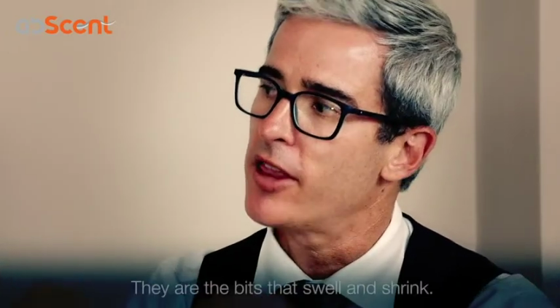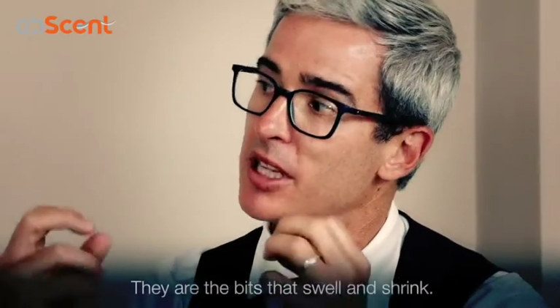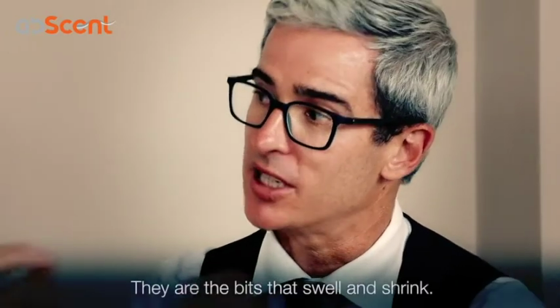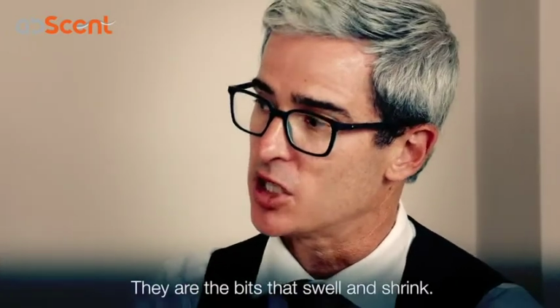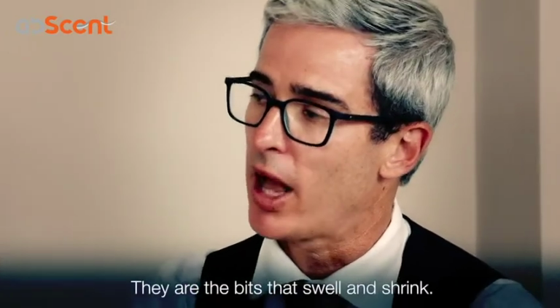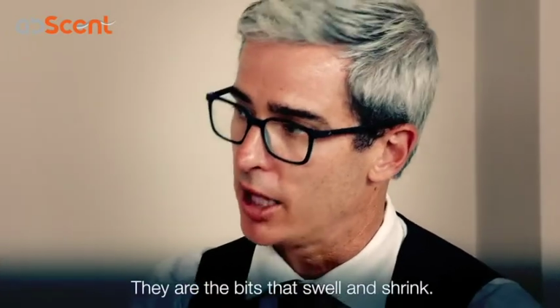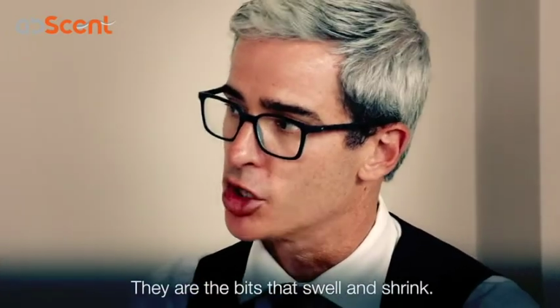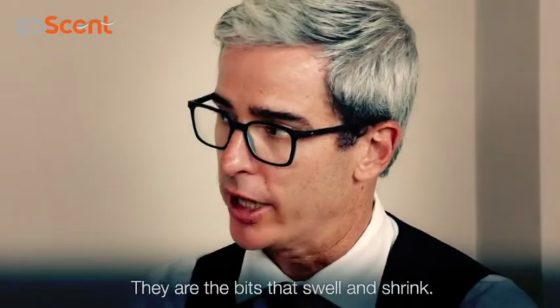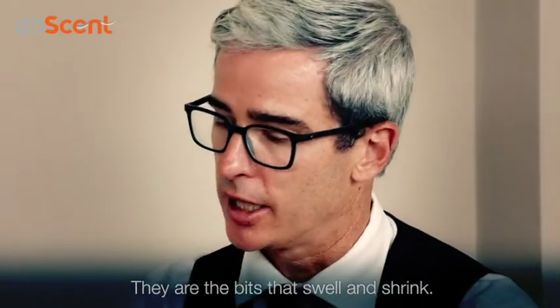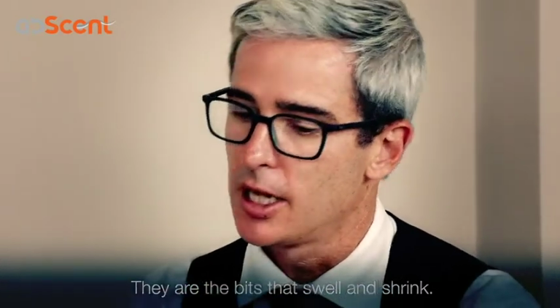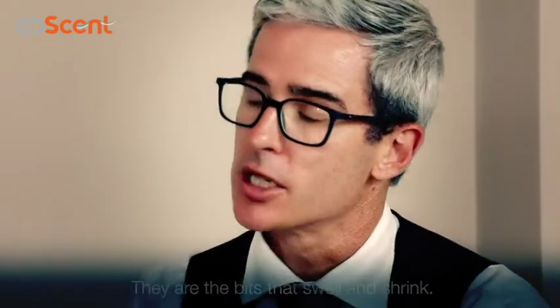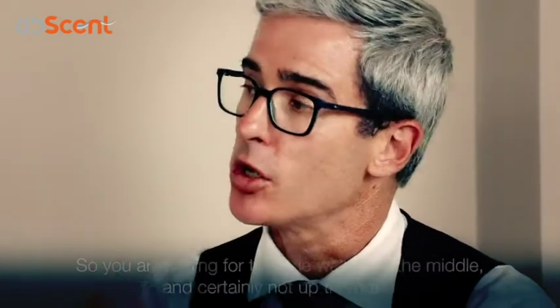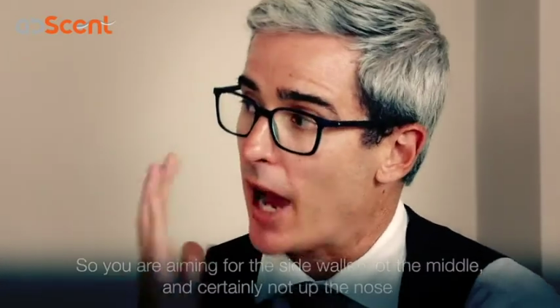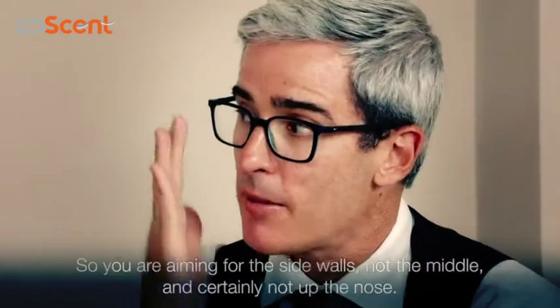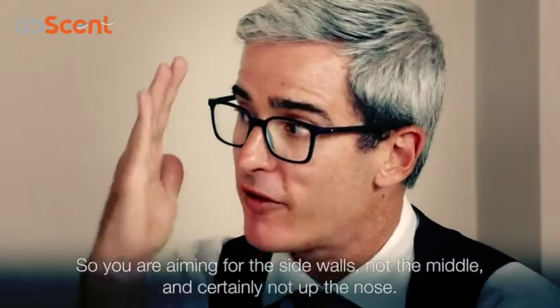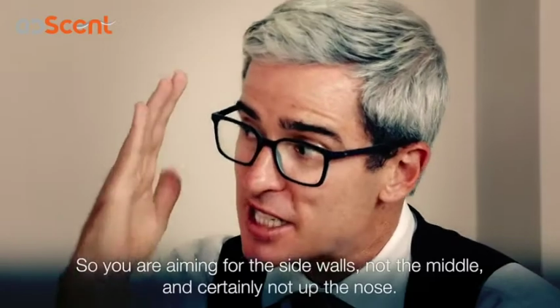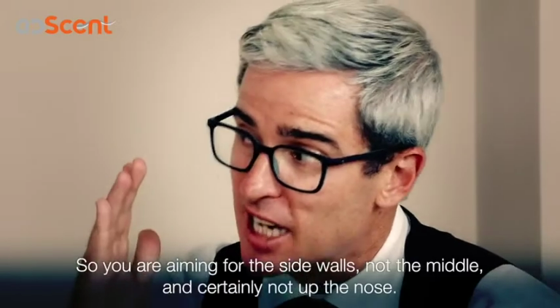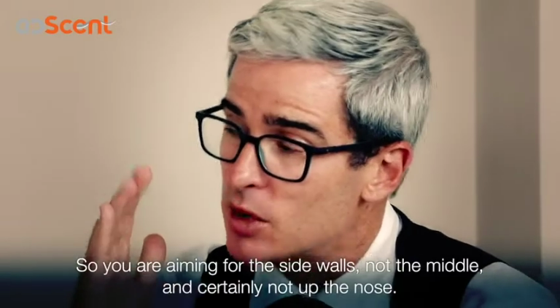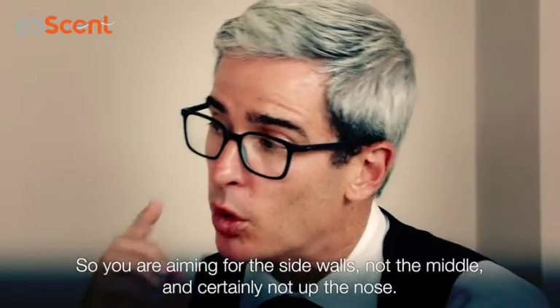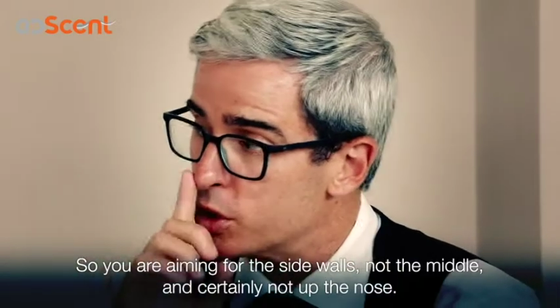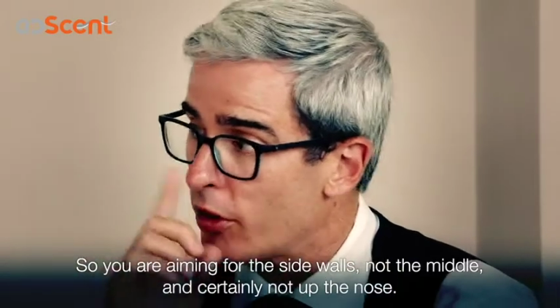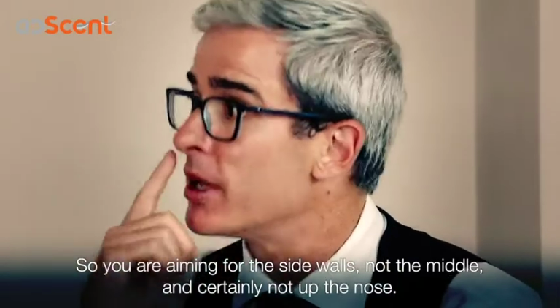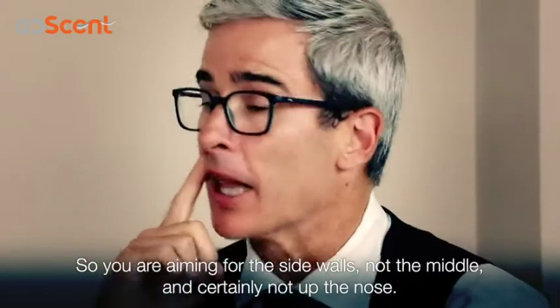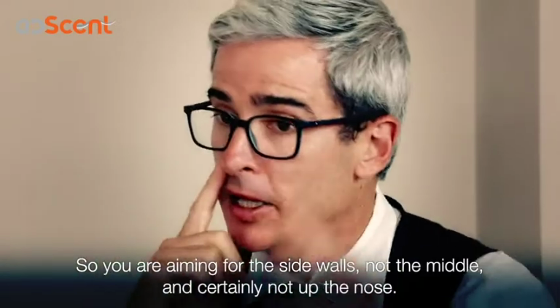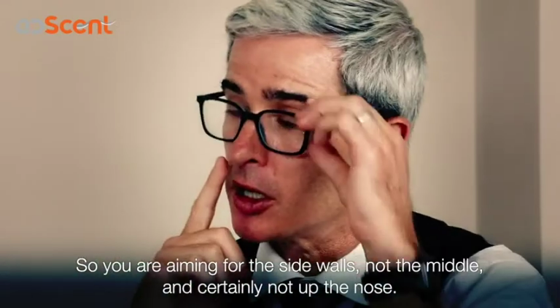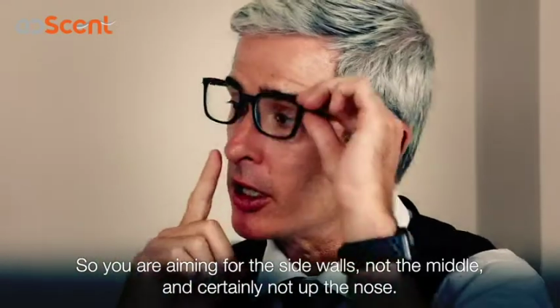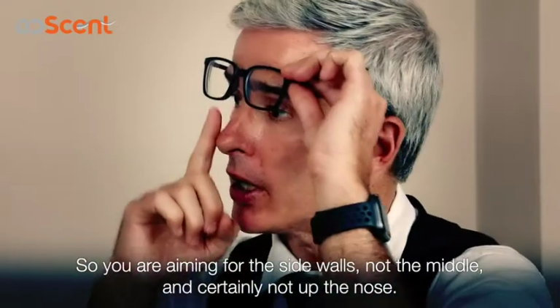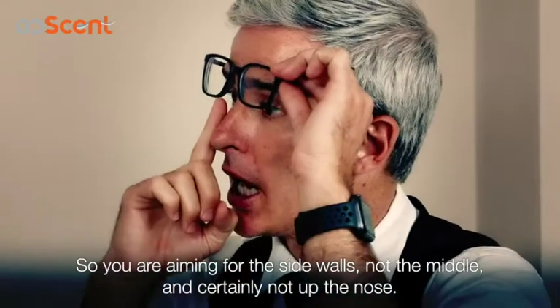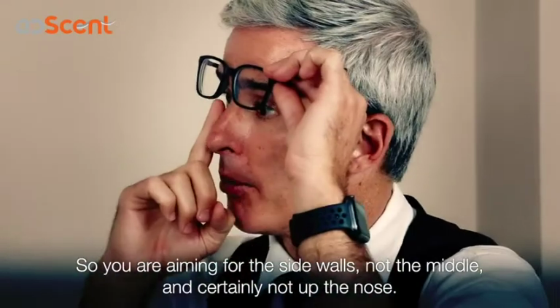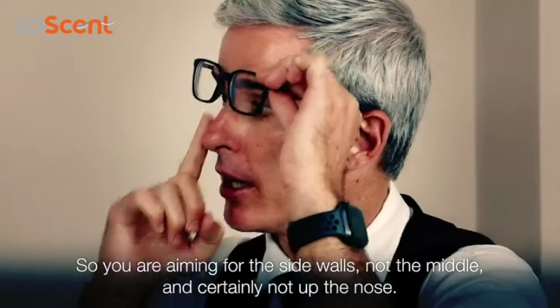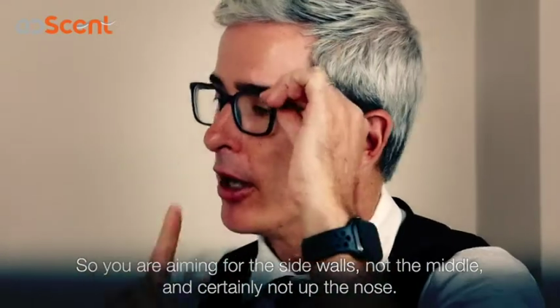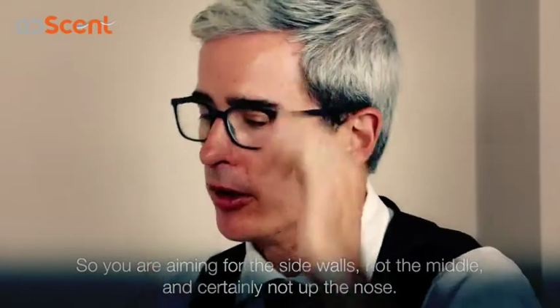The side walls are the bits that swell and shrink. So you're aiming for the side walls, not the middle, and certainly not straight up the nose.